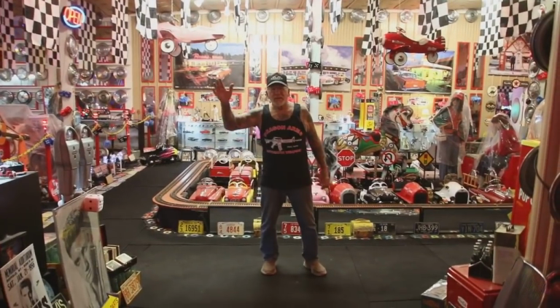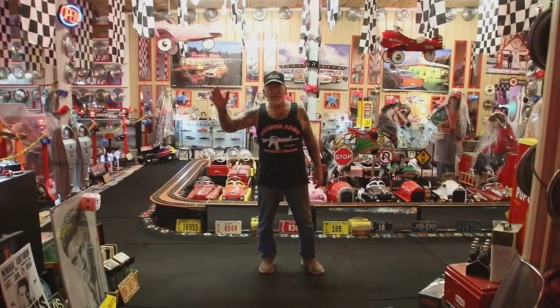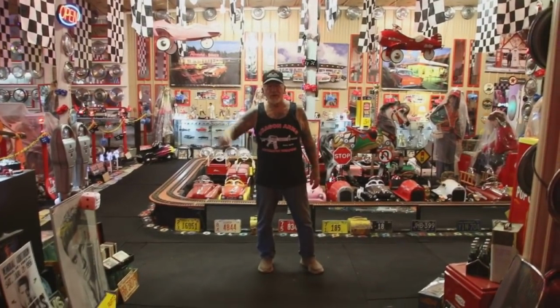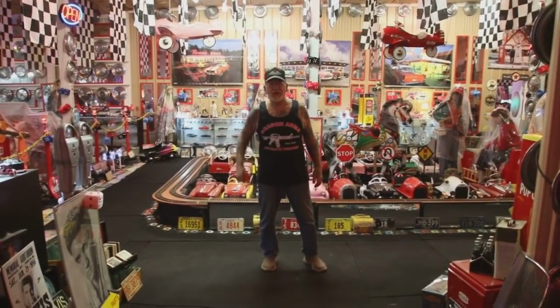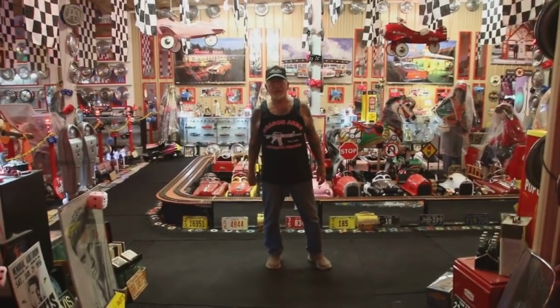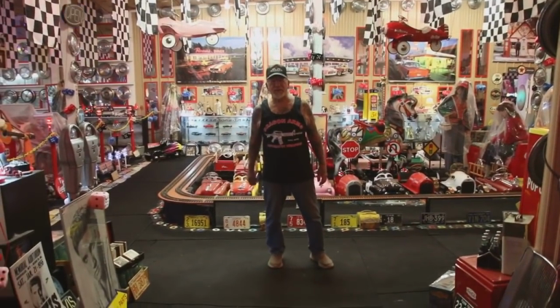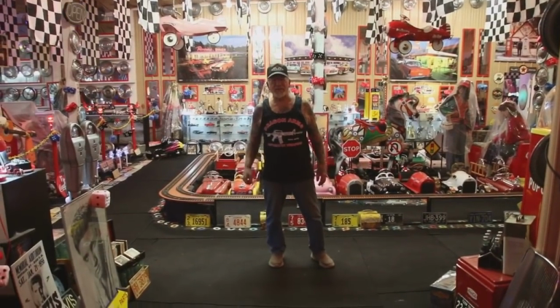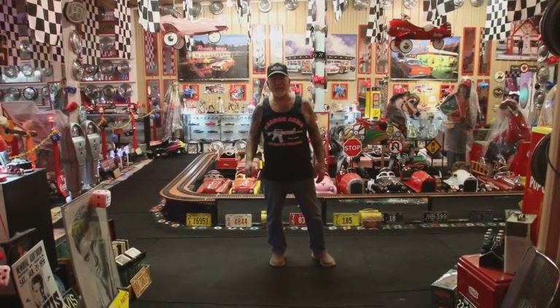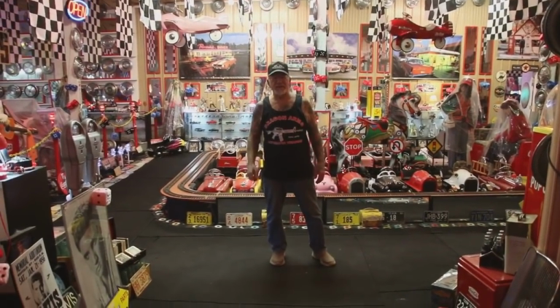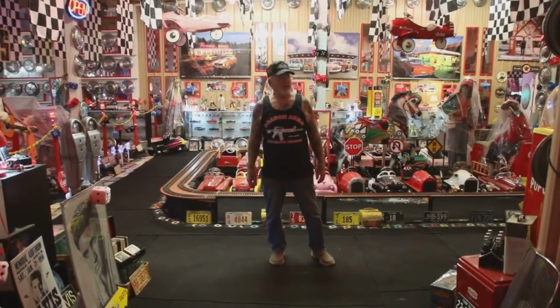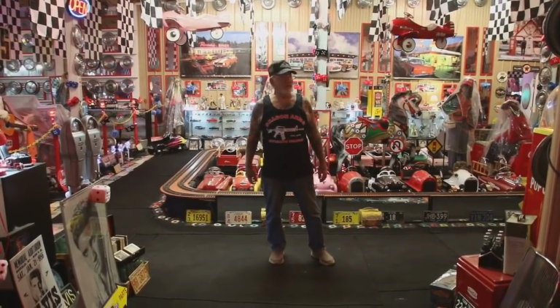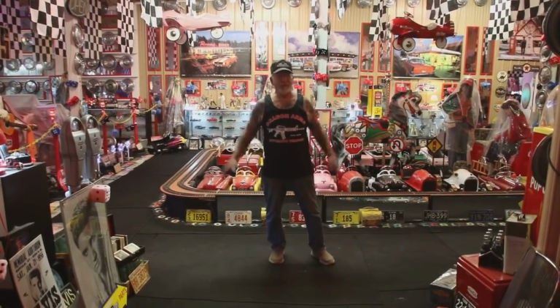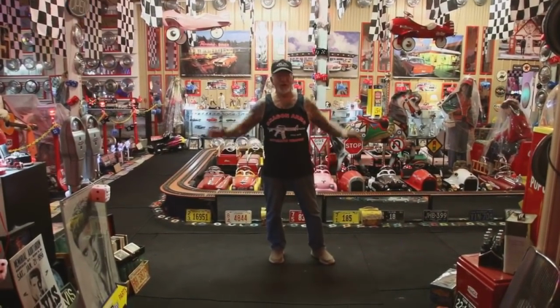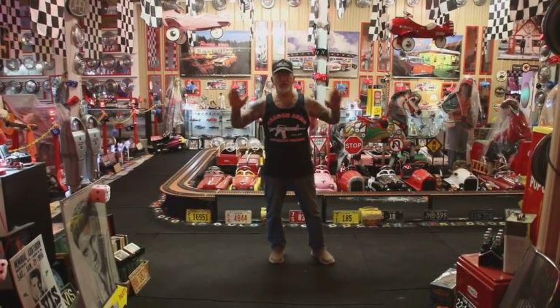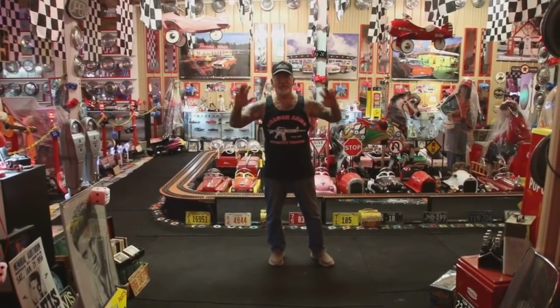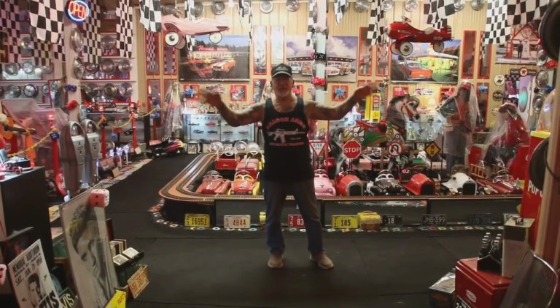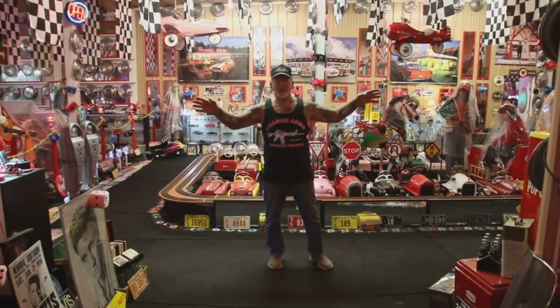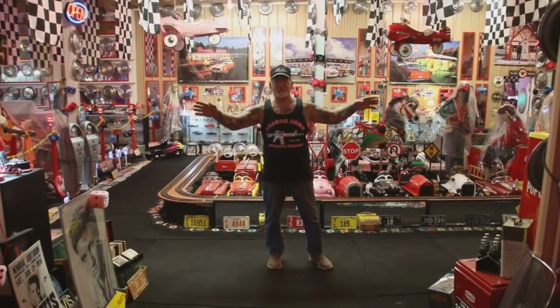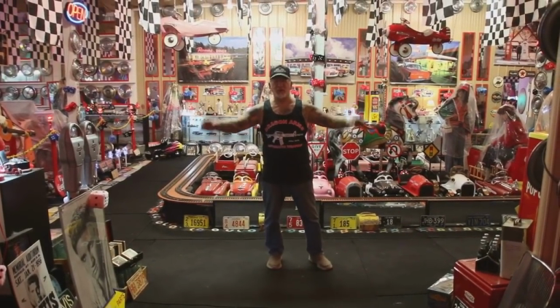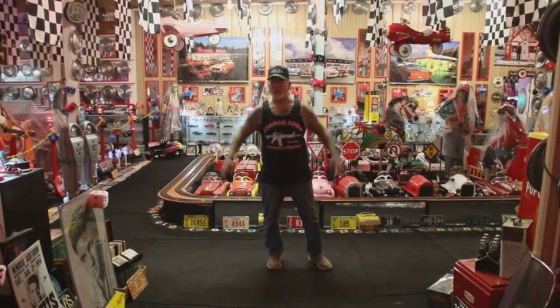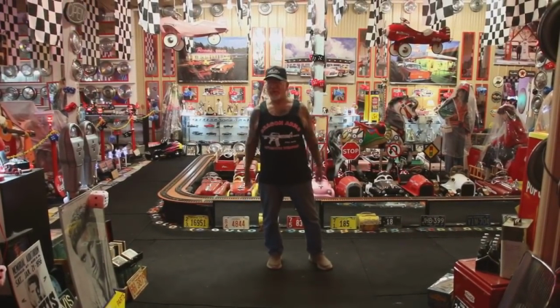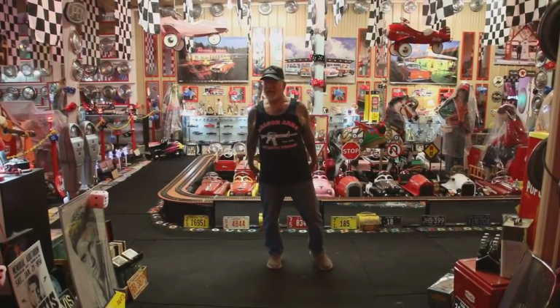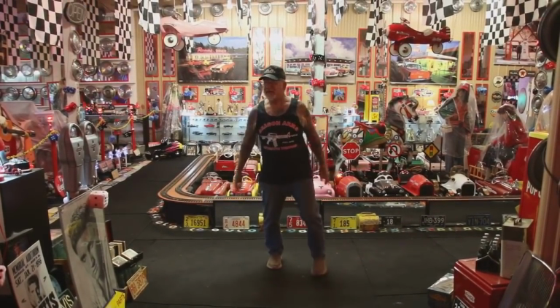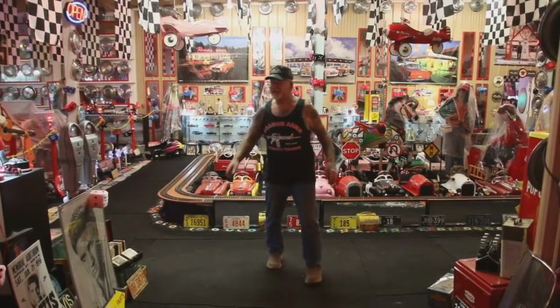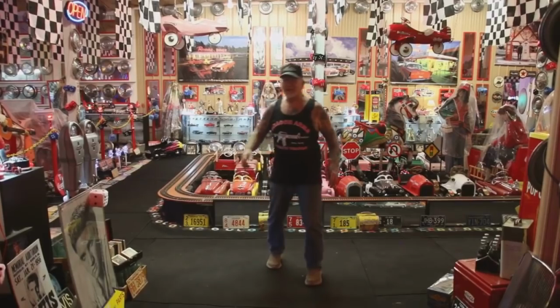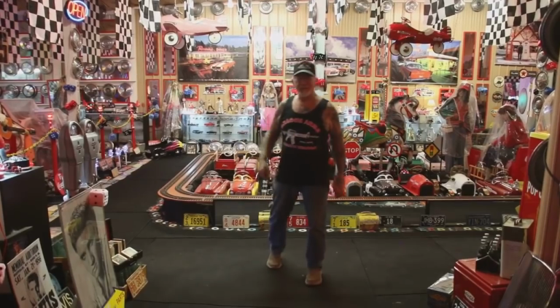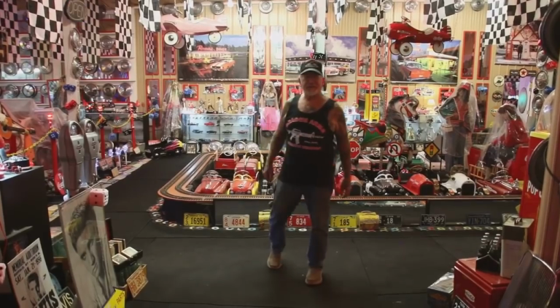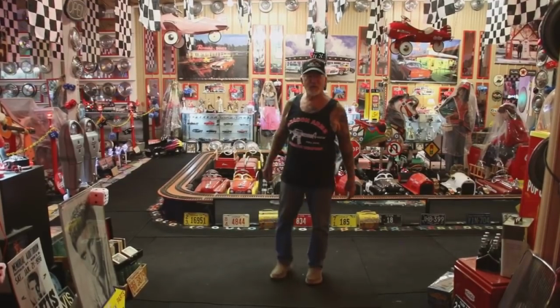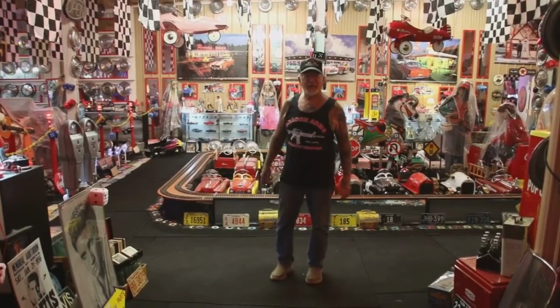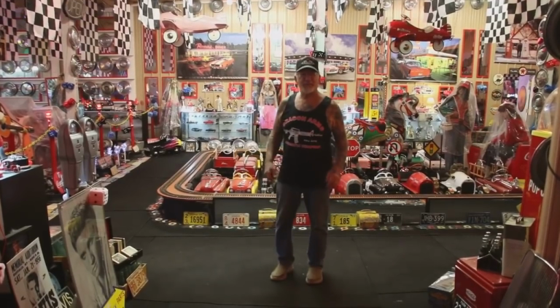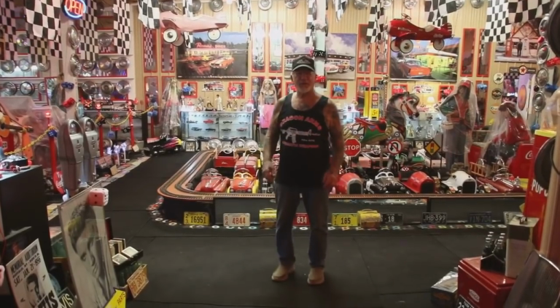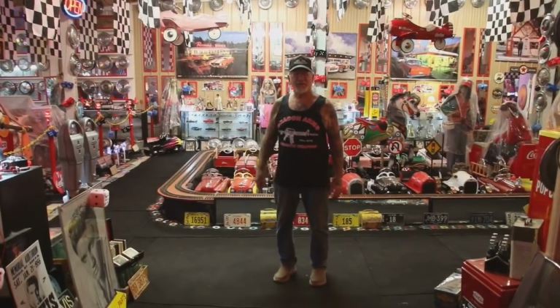How you doing guys? It's Dragon Man here. I'm in my oldies but goodies room and let me tell you what I got planned.